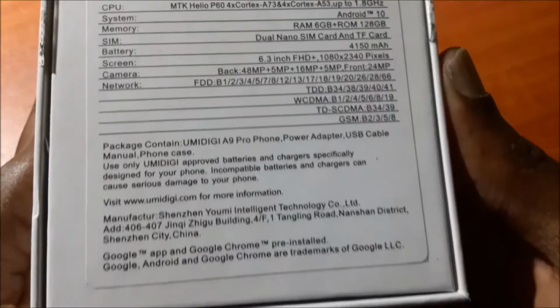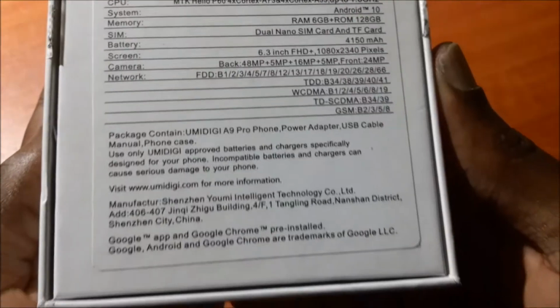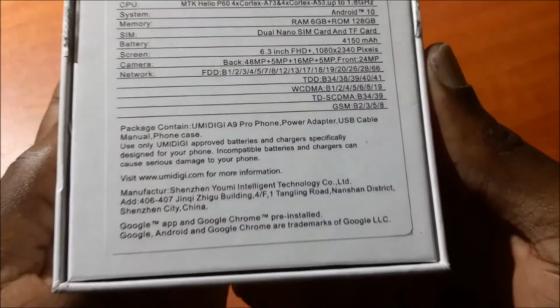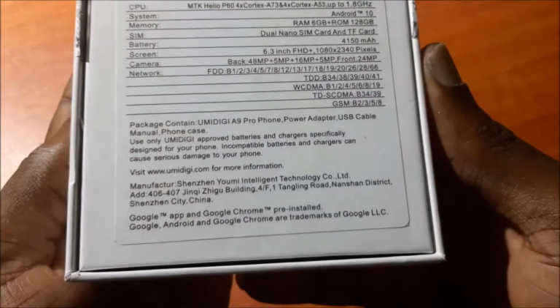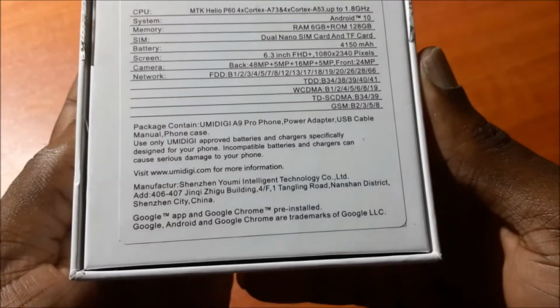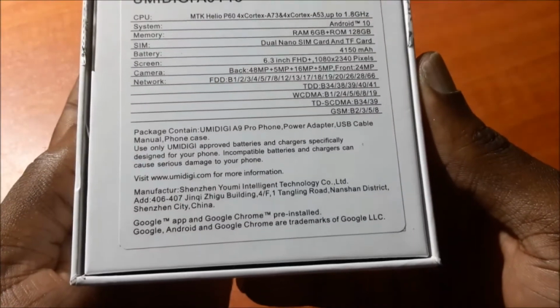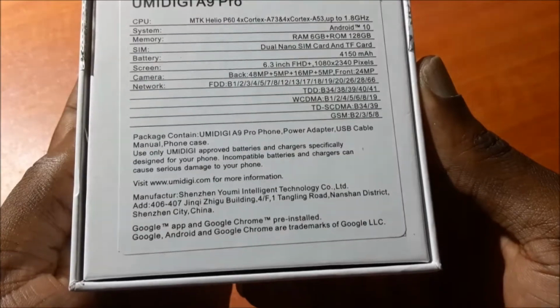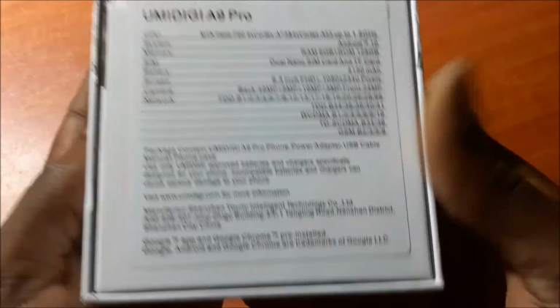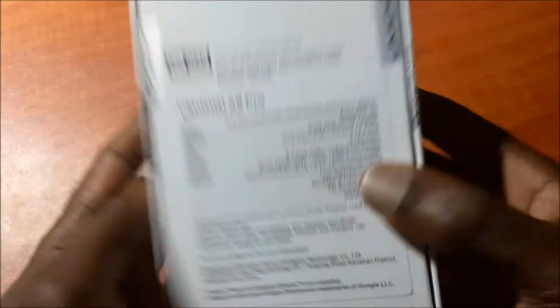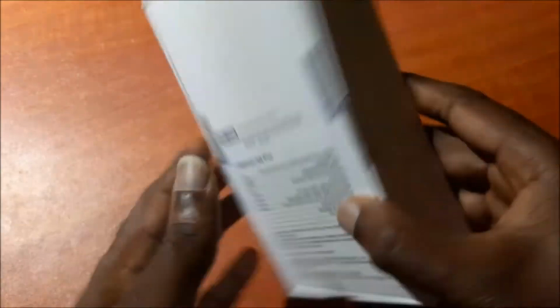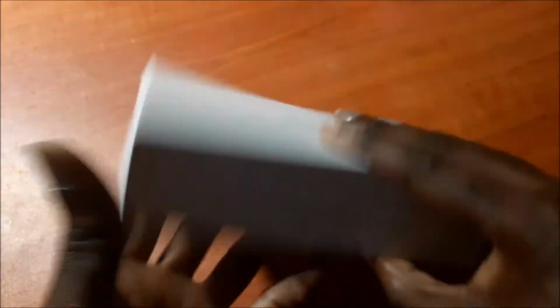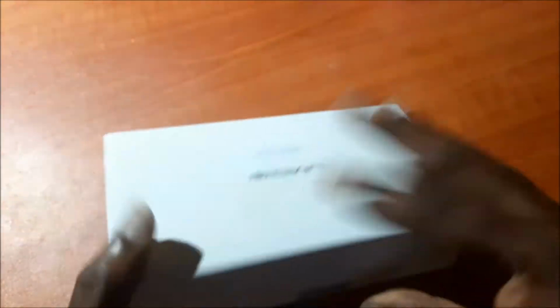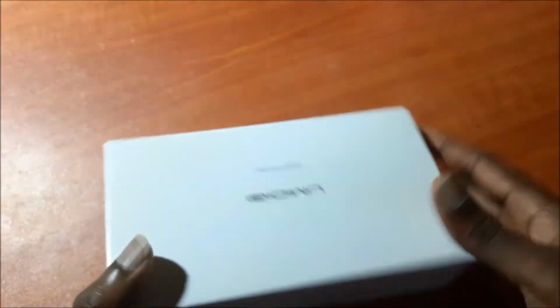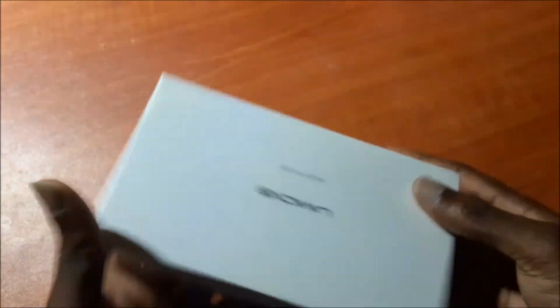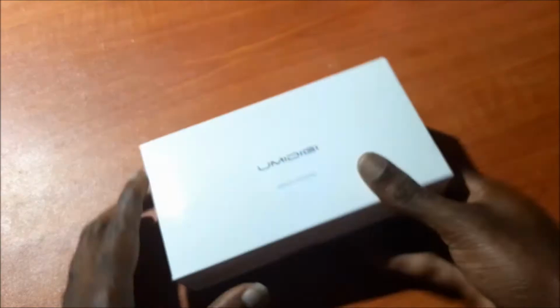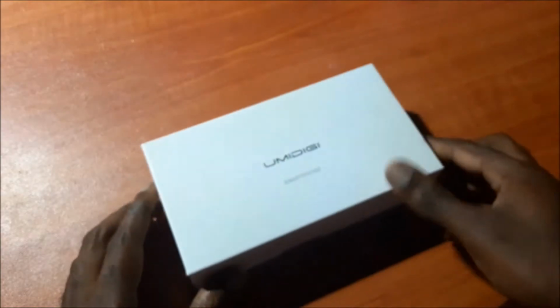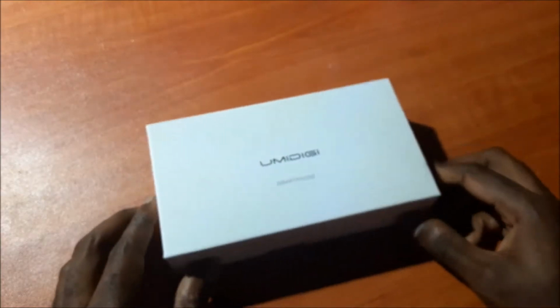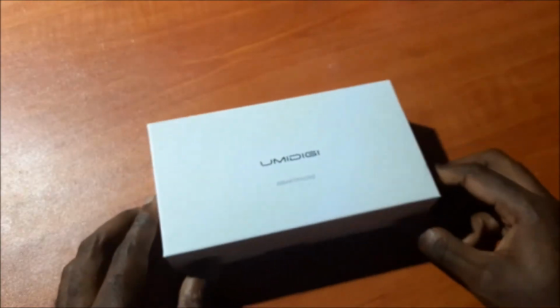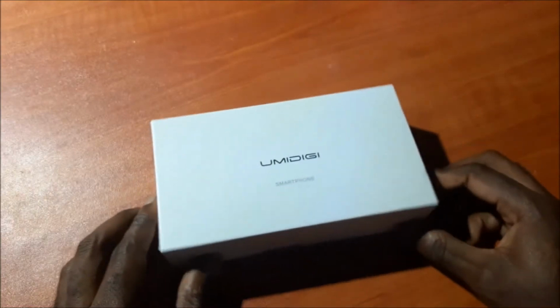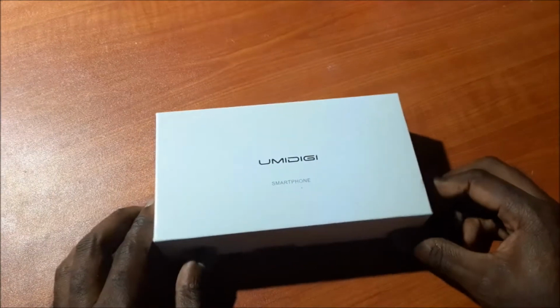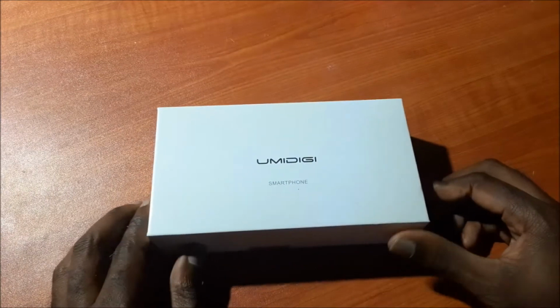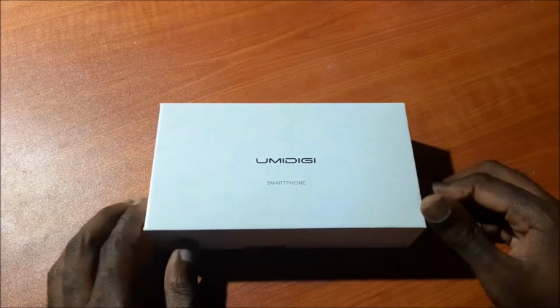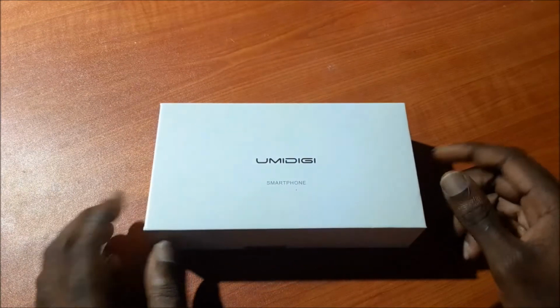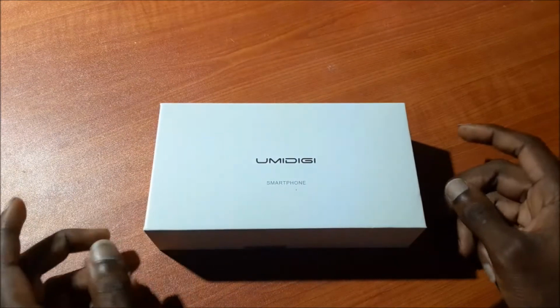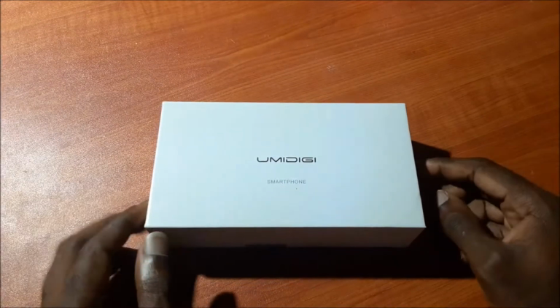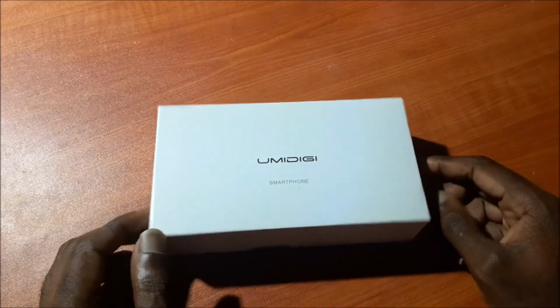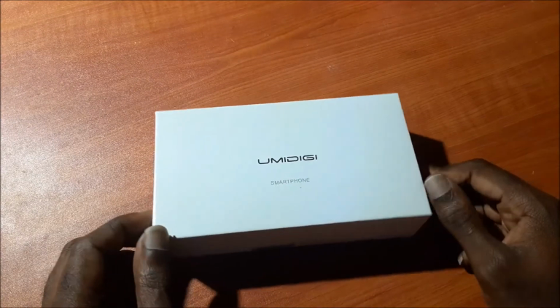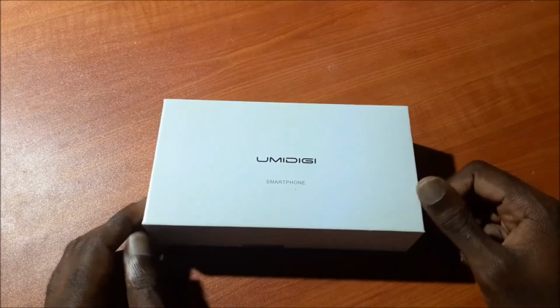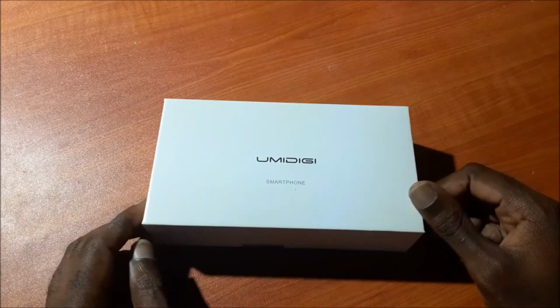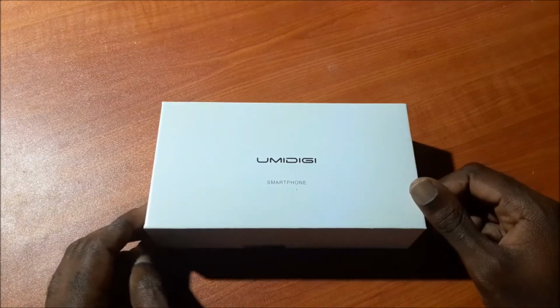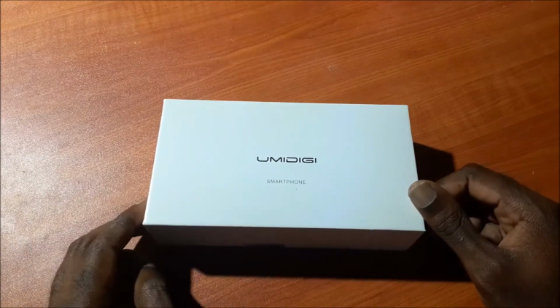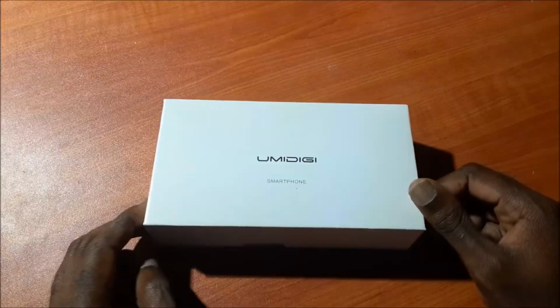And we are going to unbox this phone and we are going to see what's in the box.